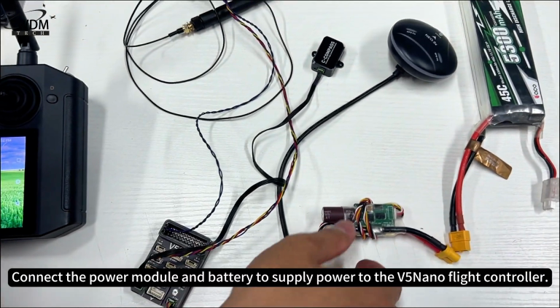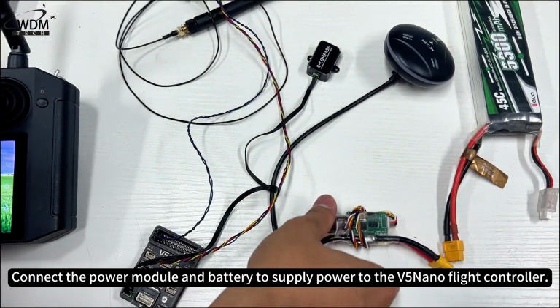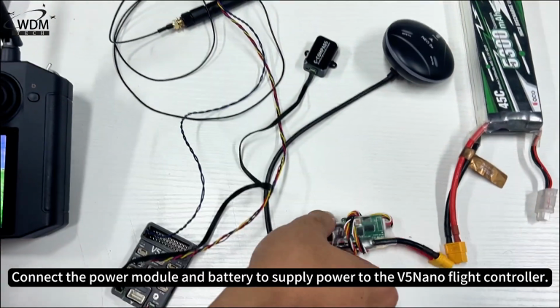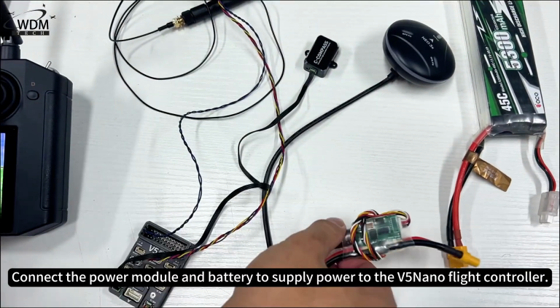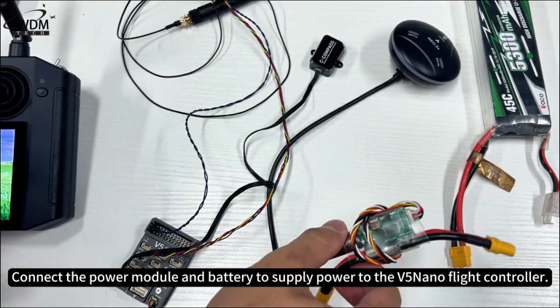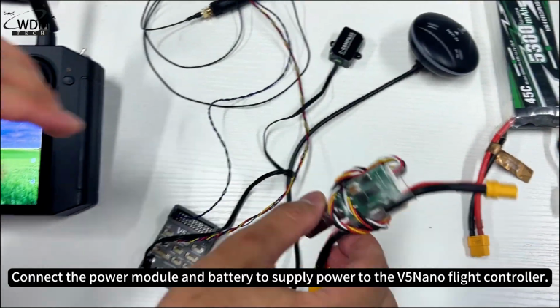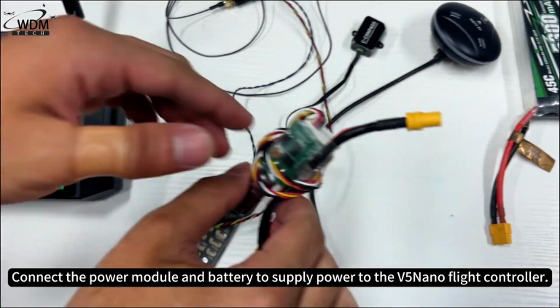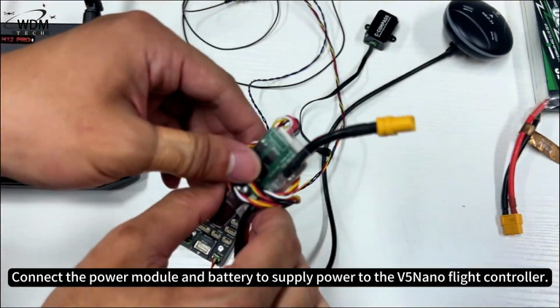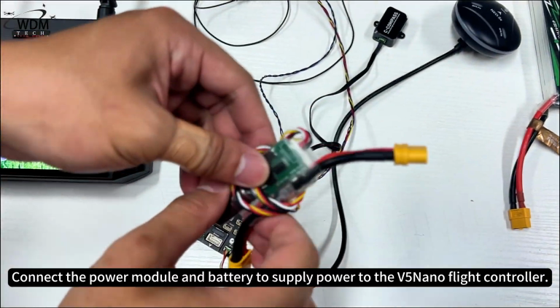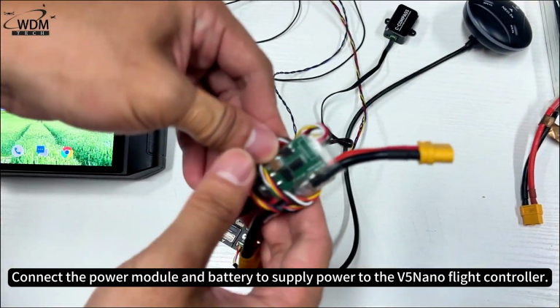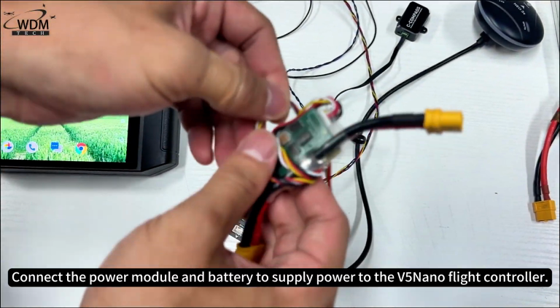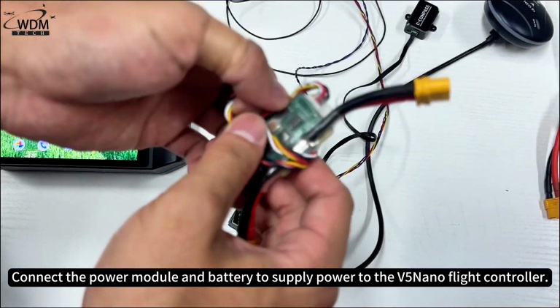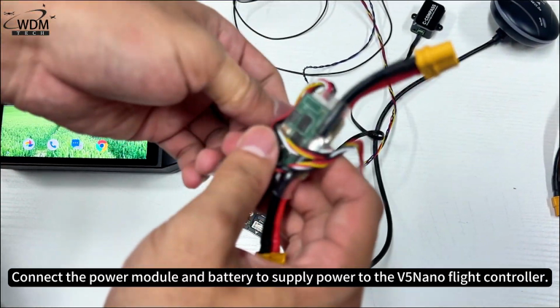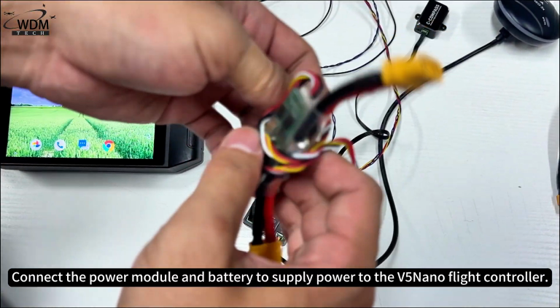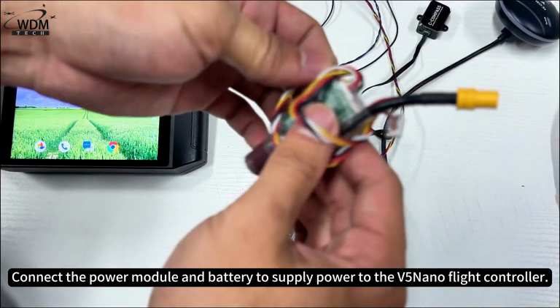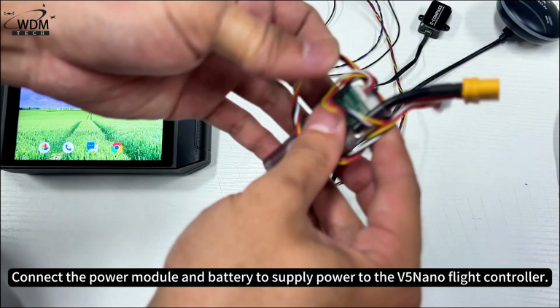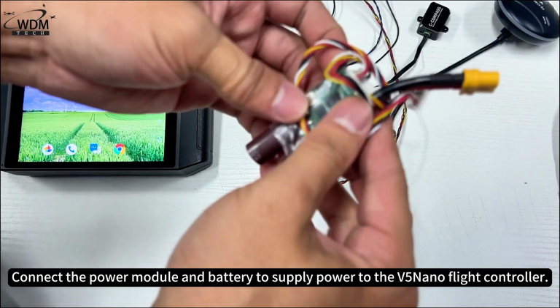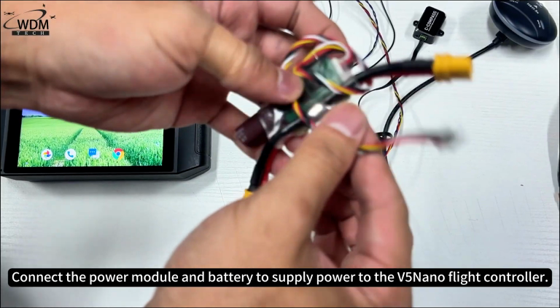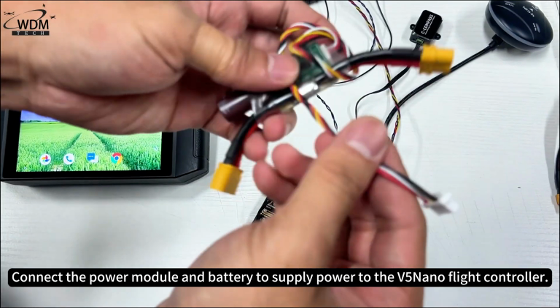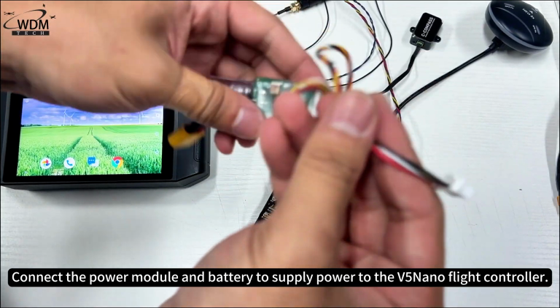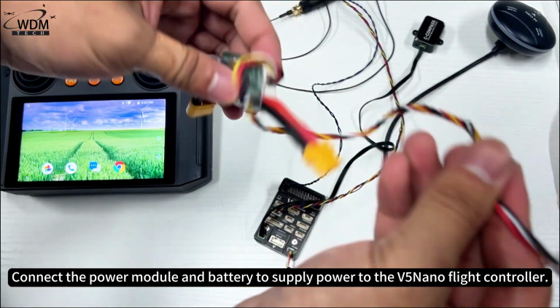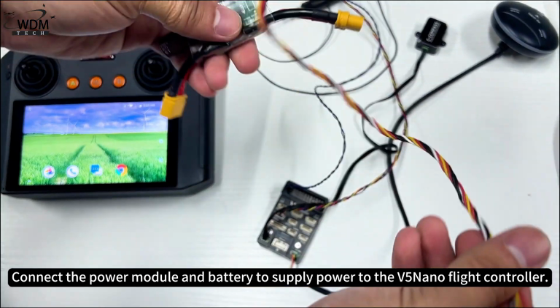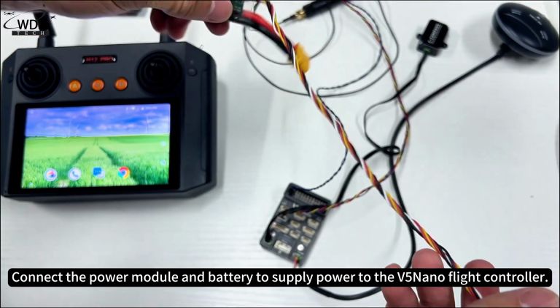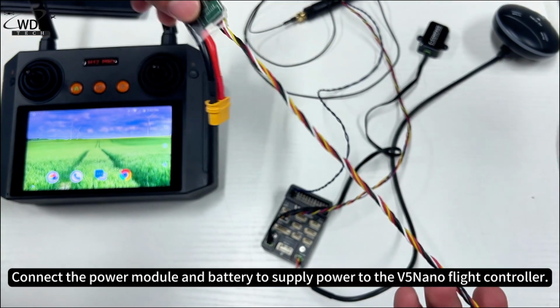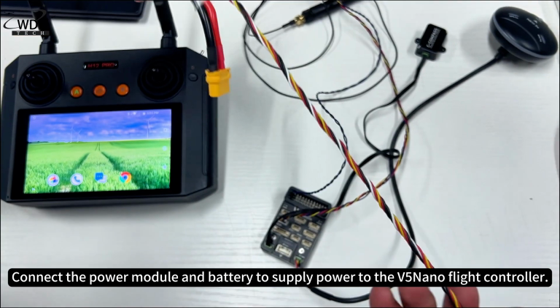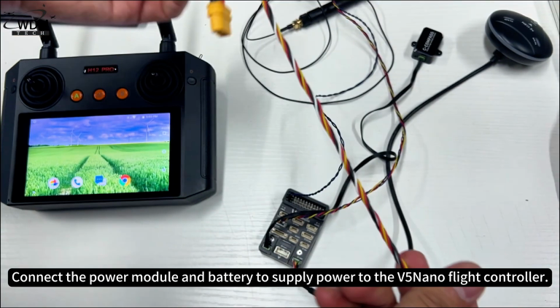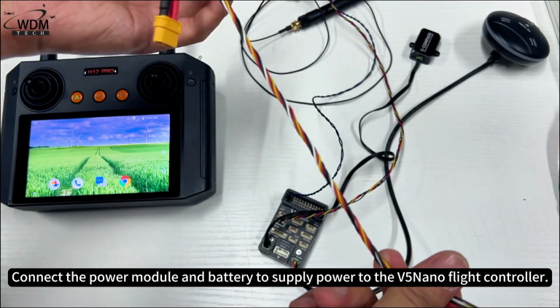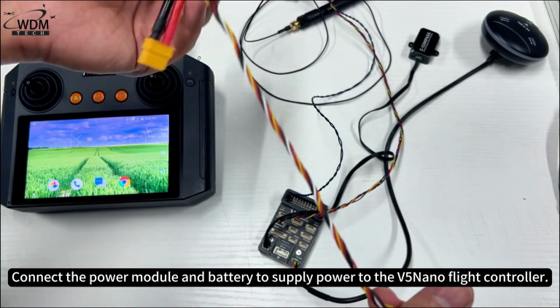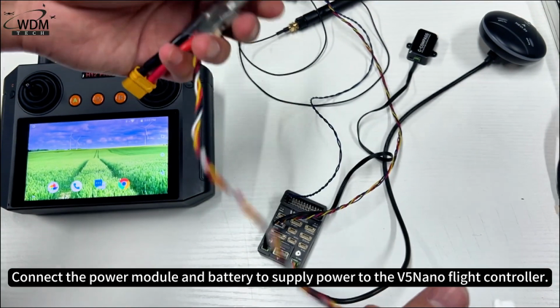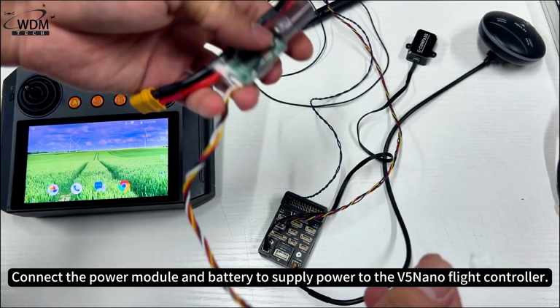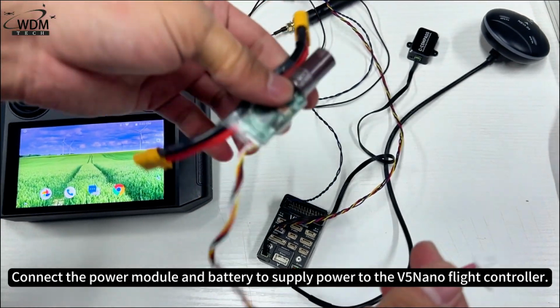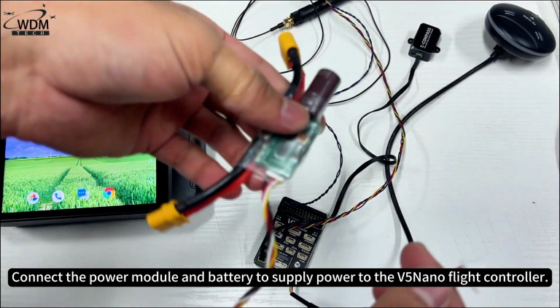Connect the power module and battery to supply power to the V5 Nano Flight Controller.